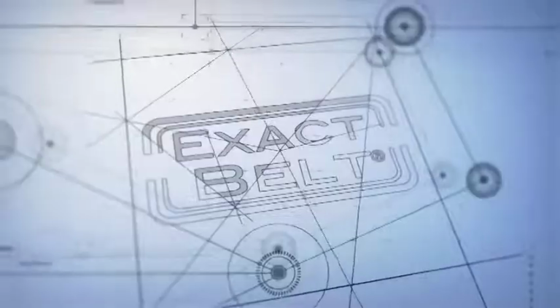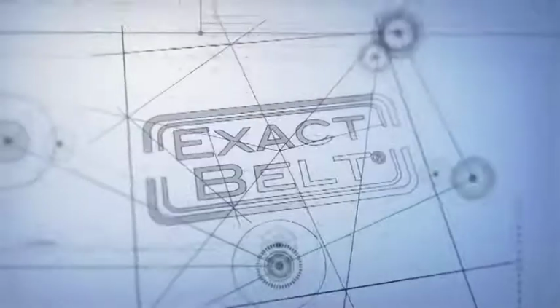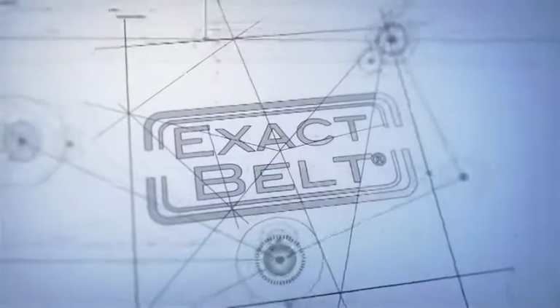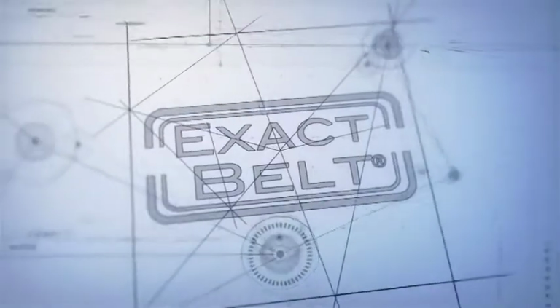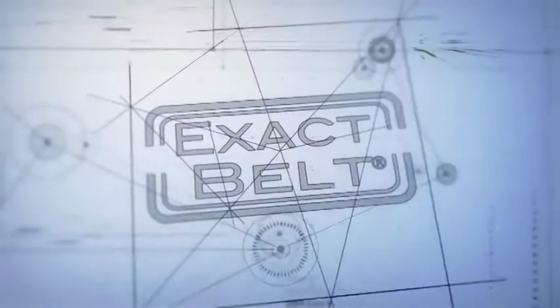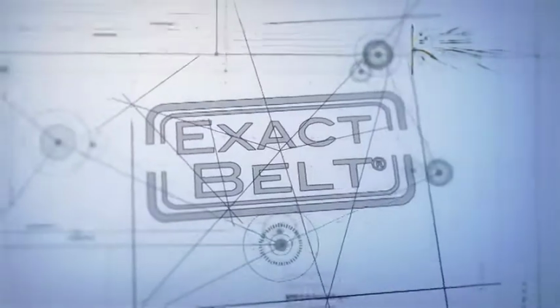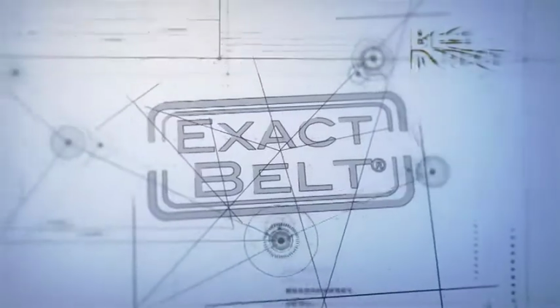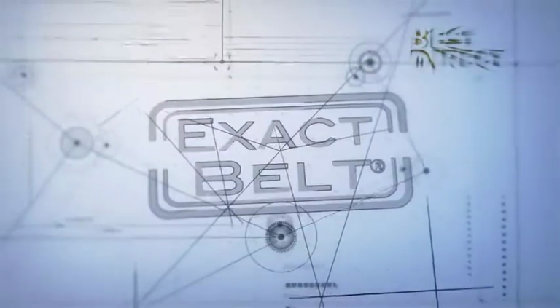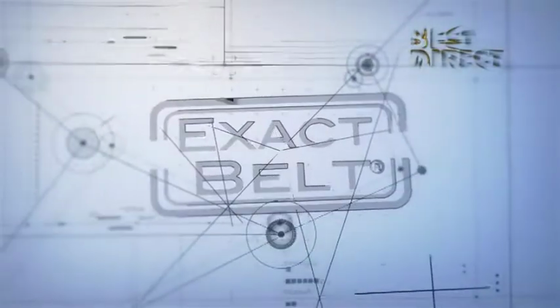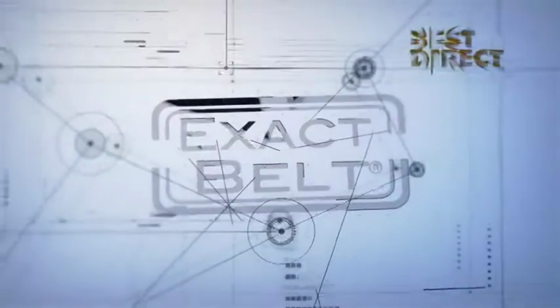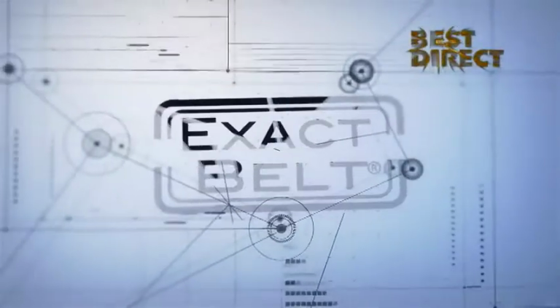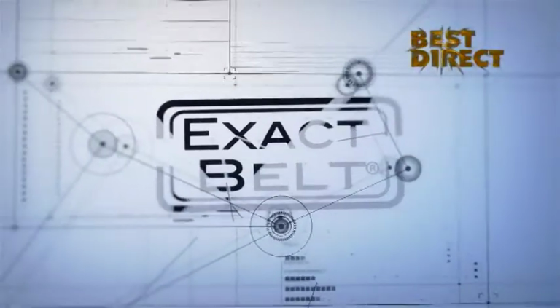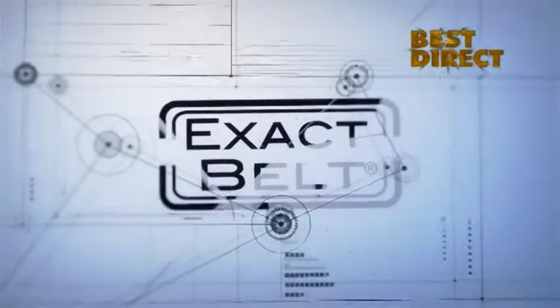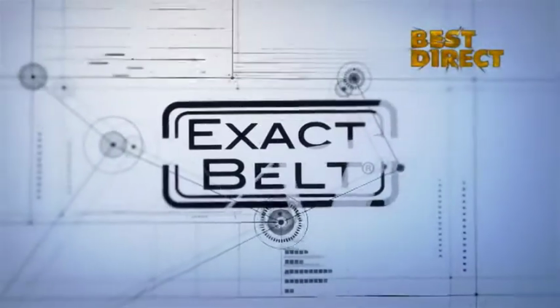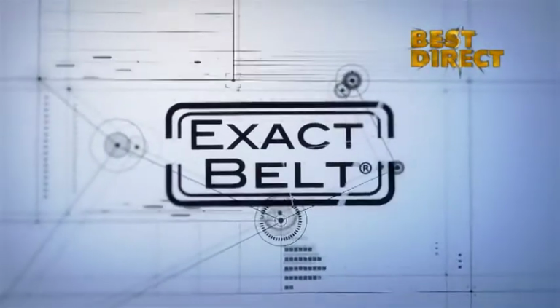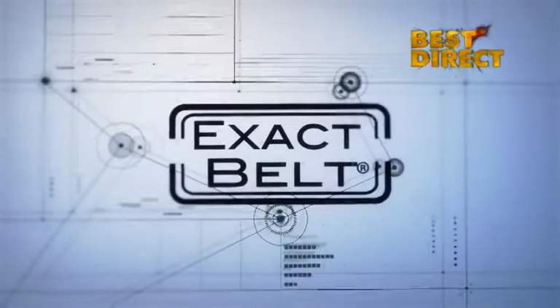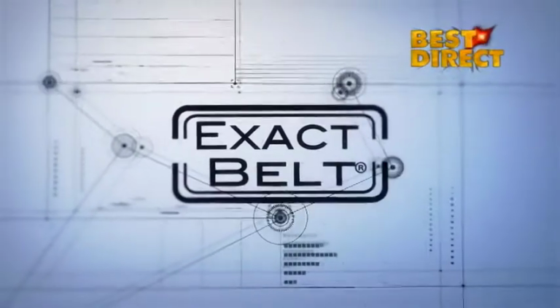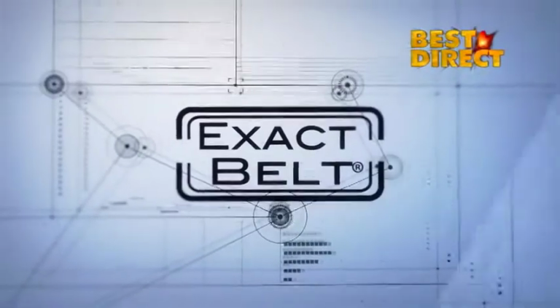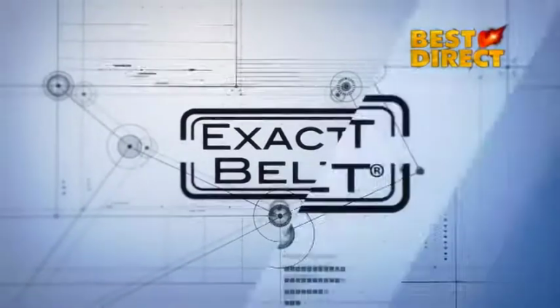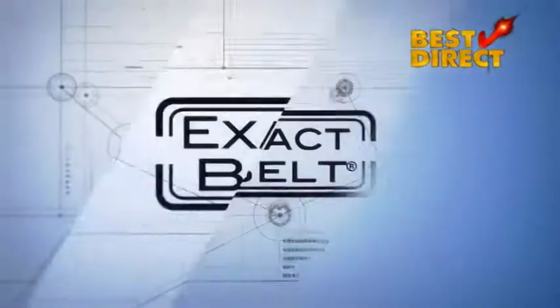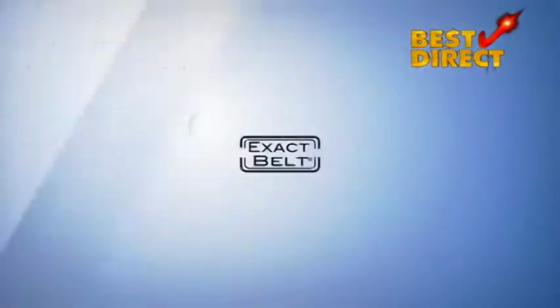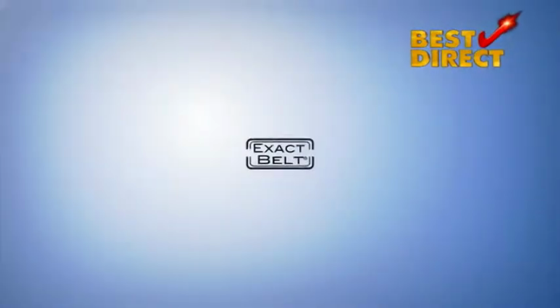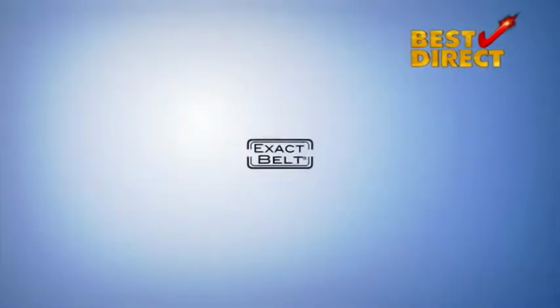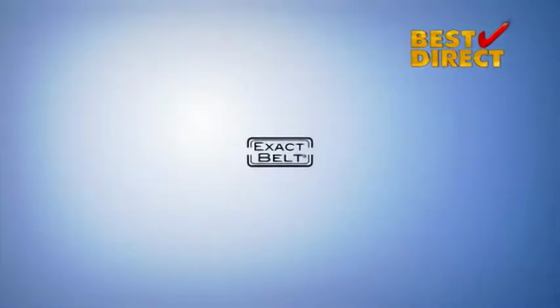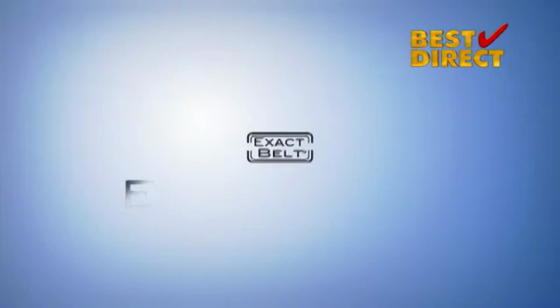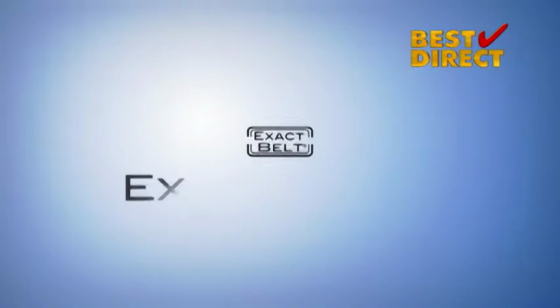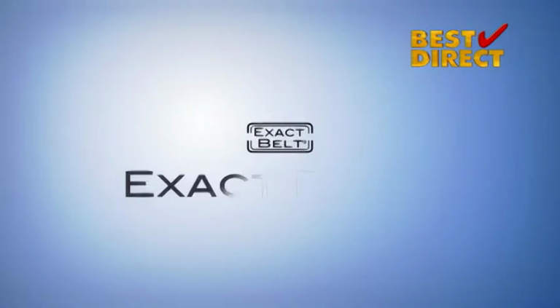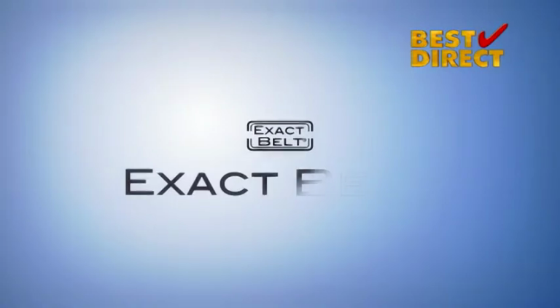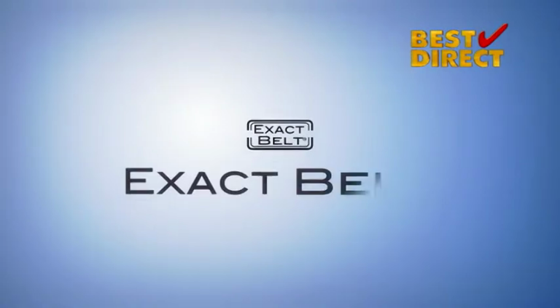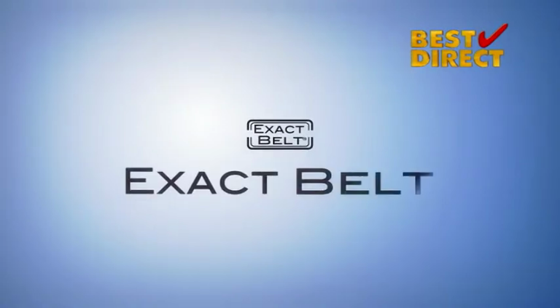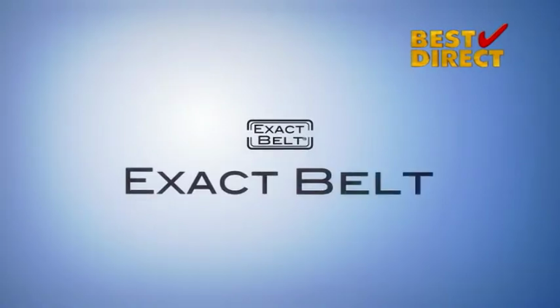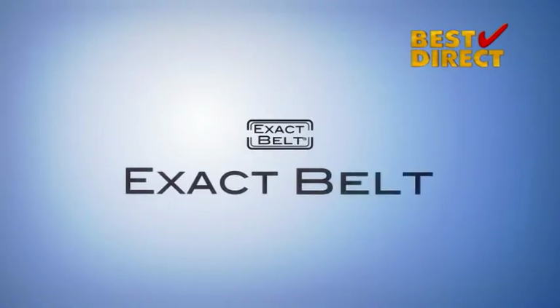So now it's time for you to order your own stylish X-Act belt. You'll be glad you did.